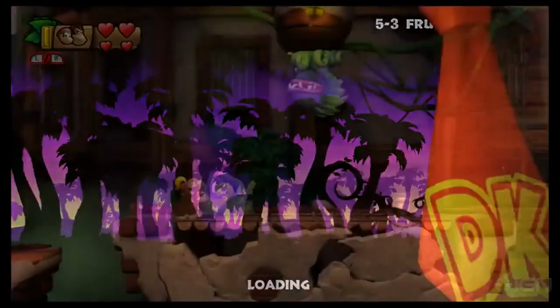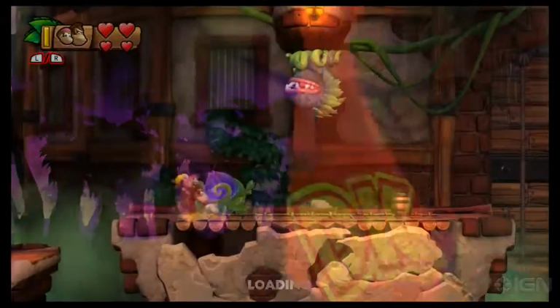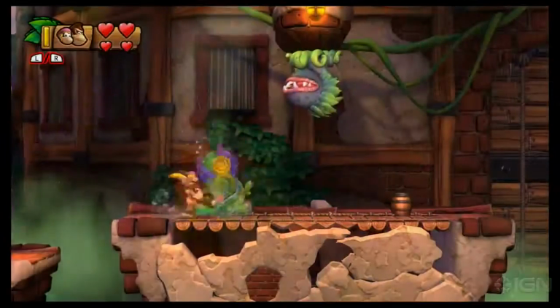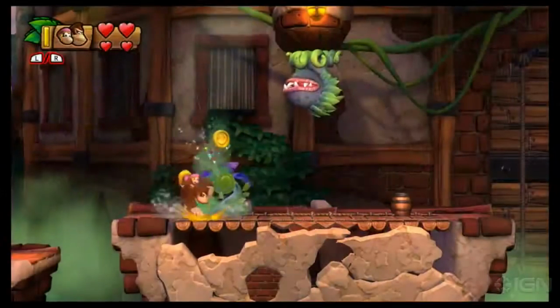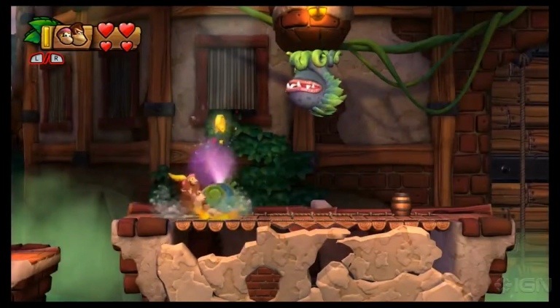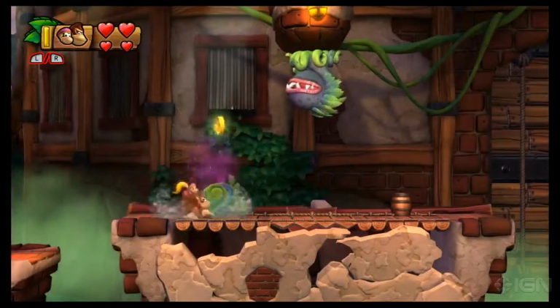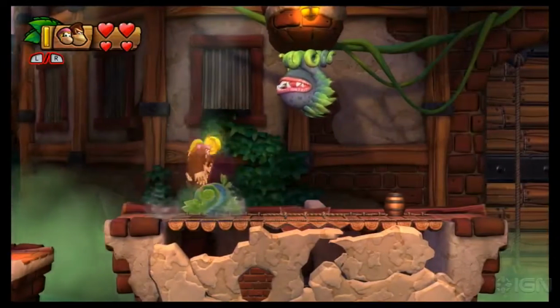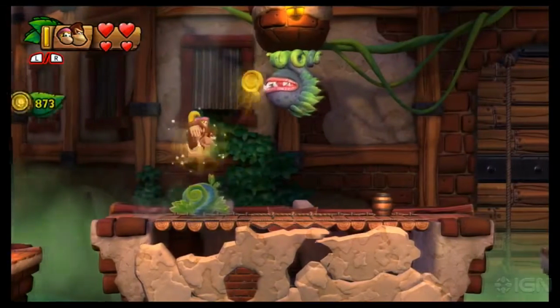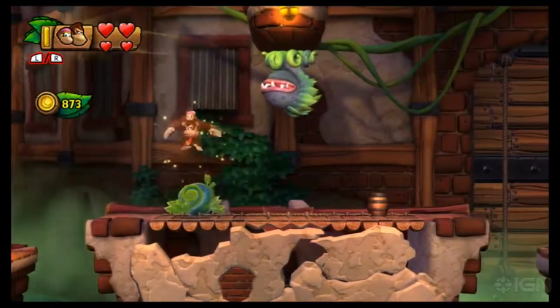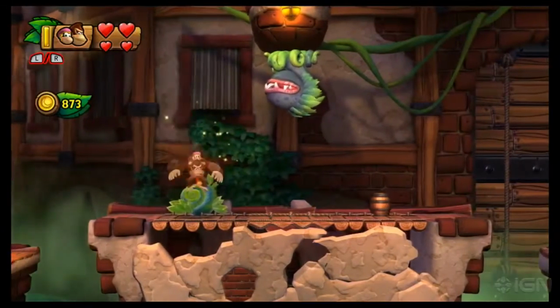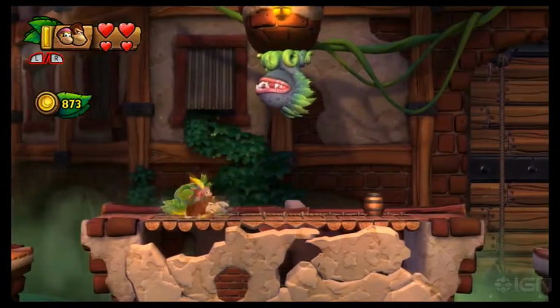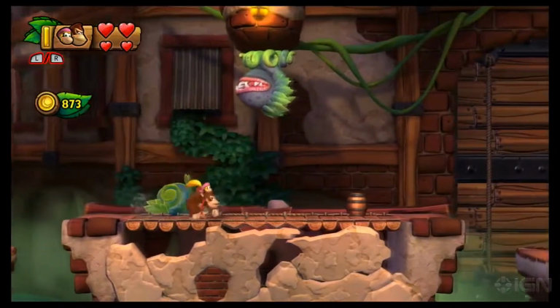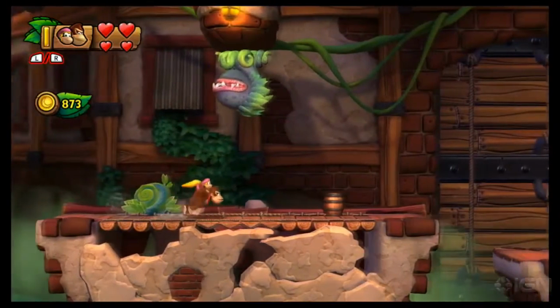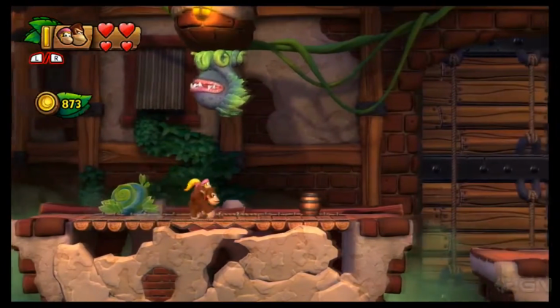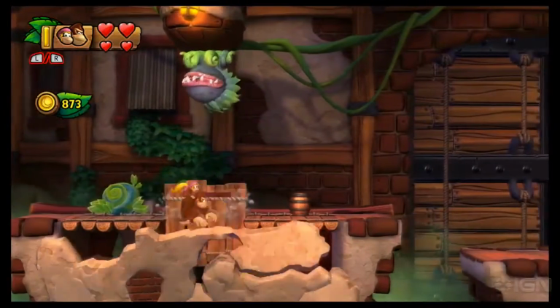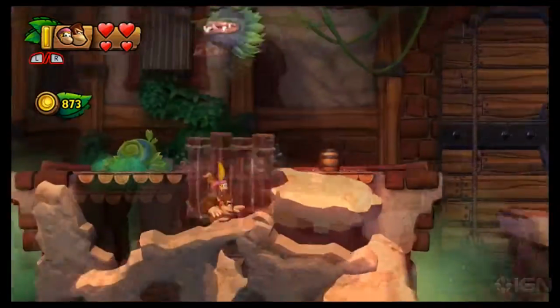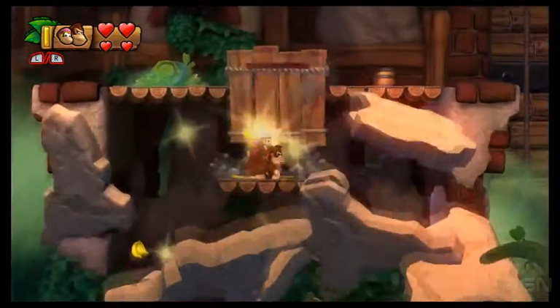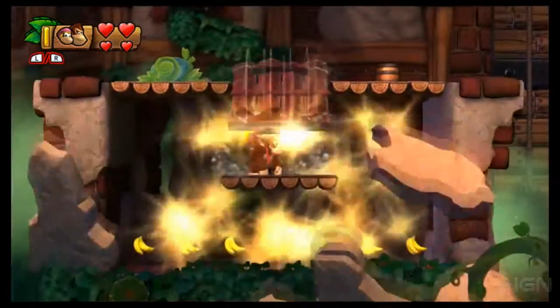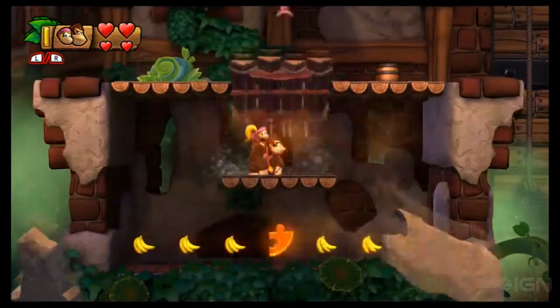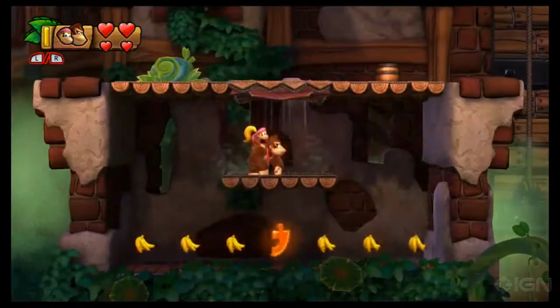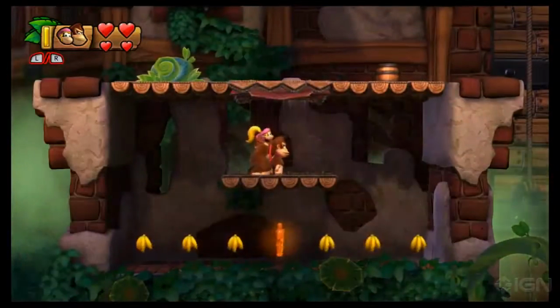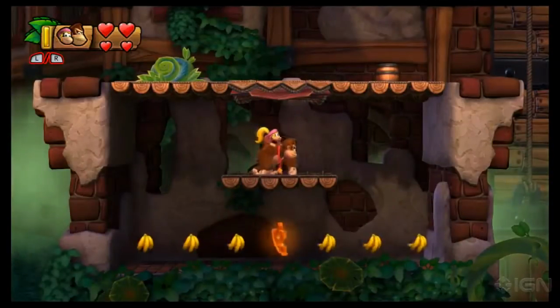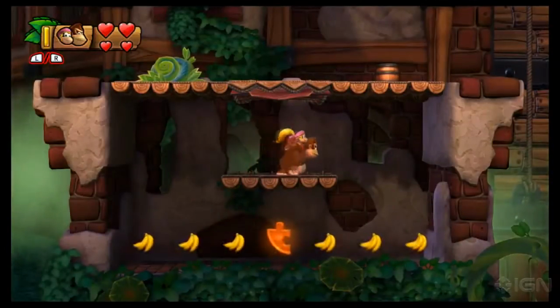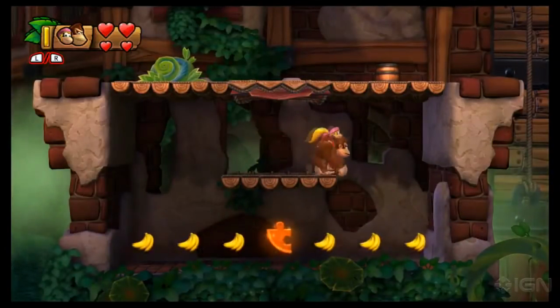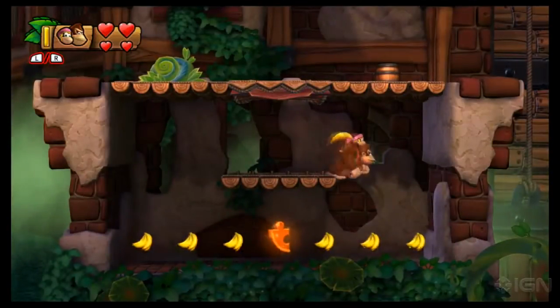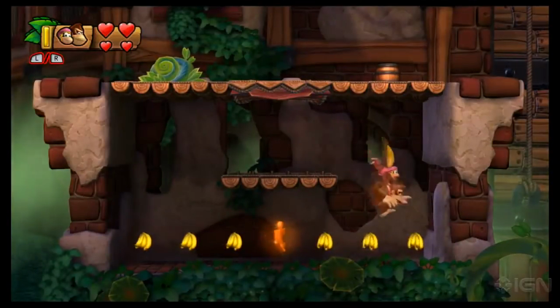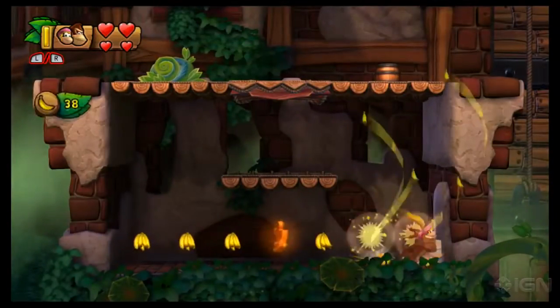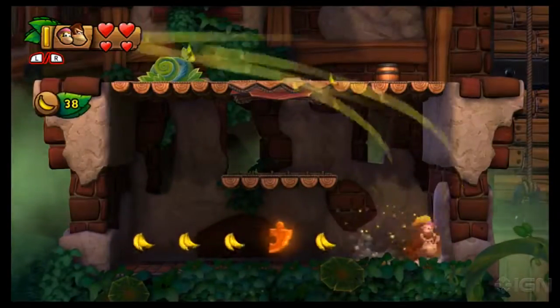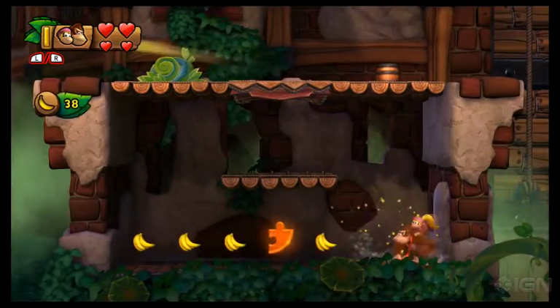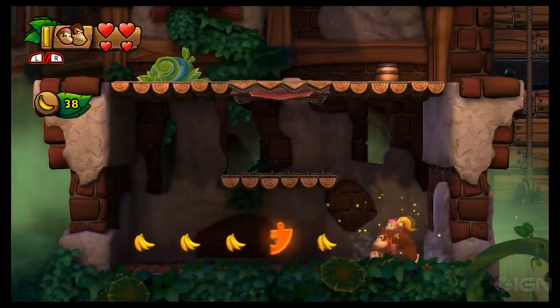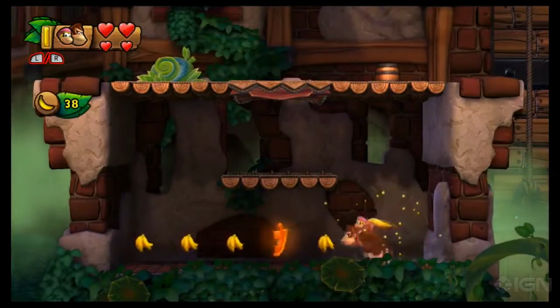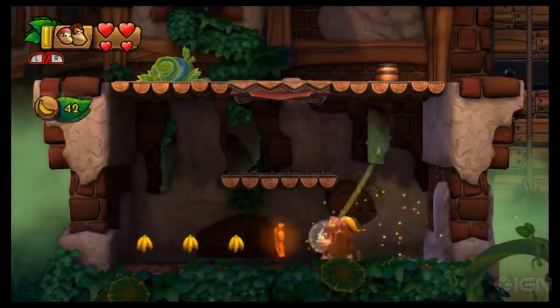Right near the beginning, slap the ground underneath this plant to reveal a hidden cove with the first puzzle piece.